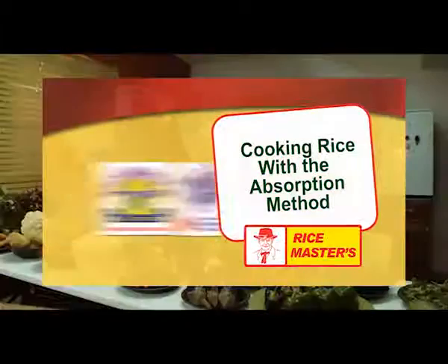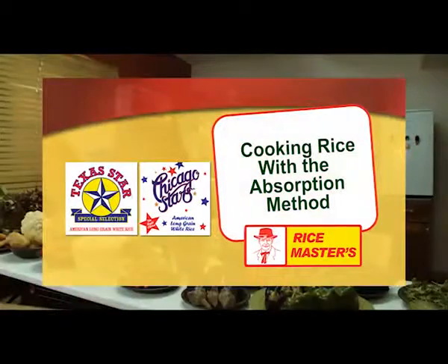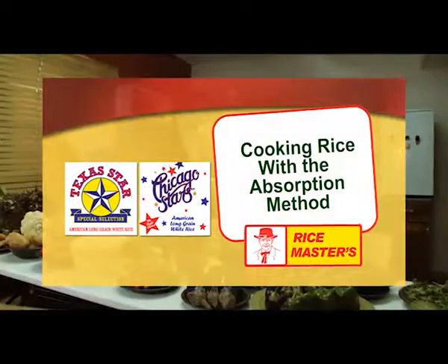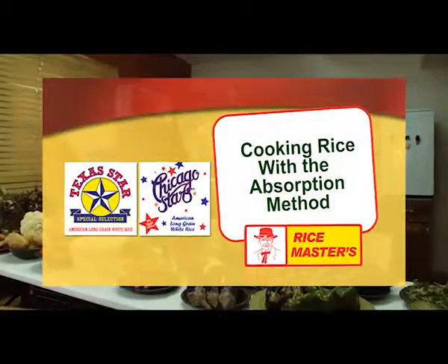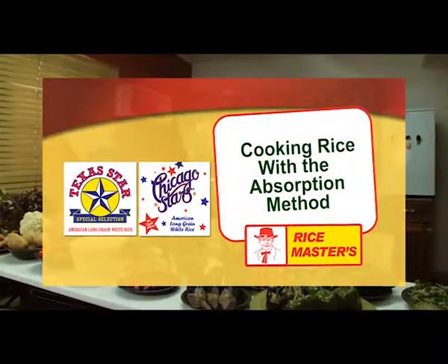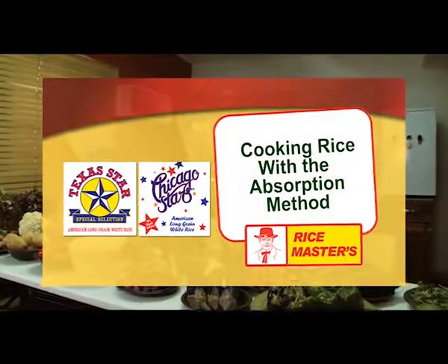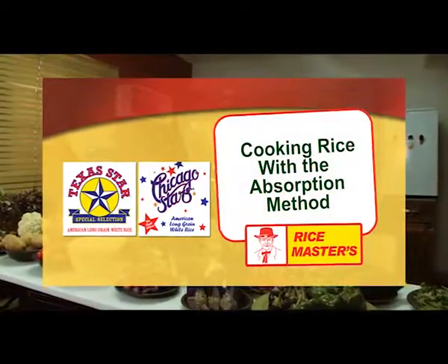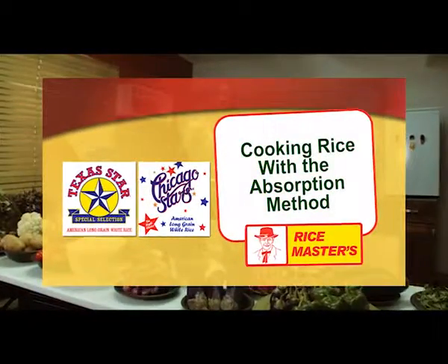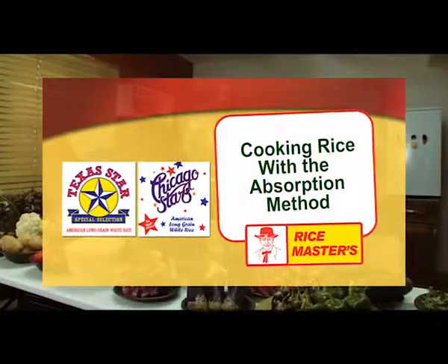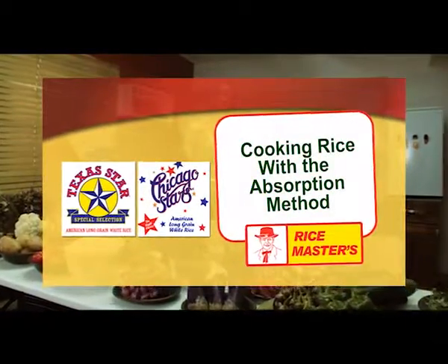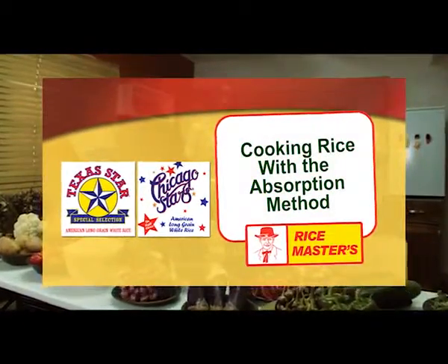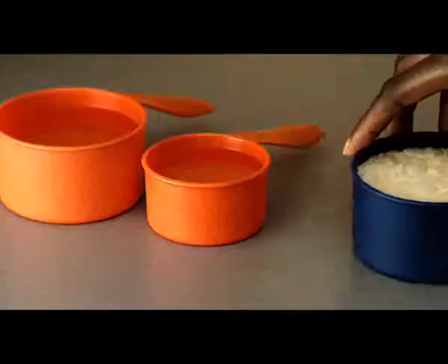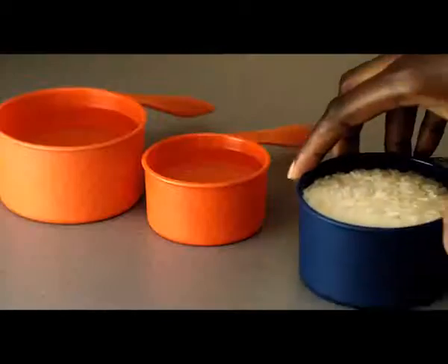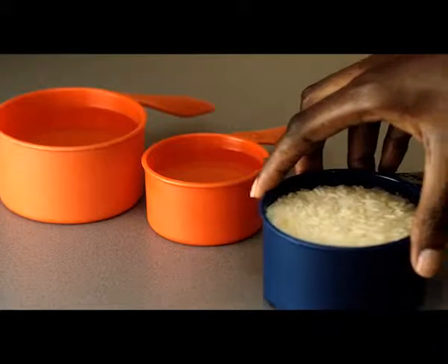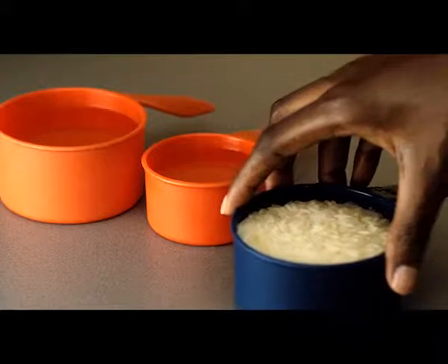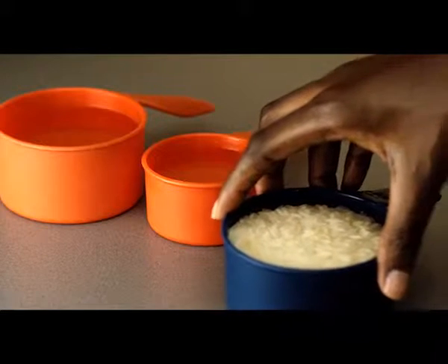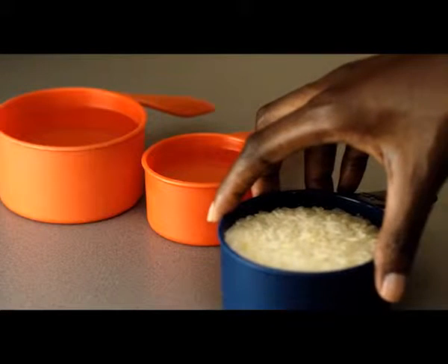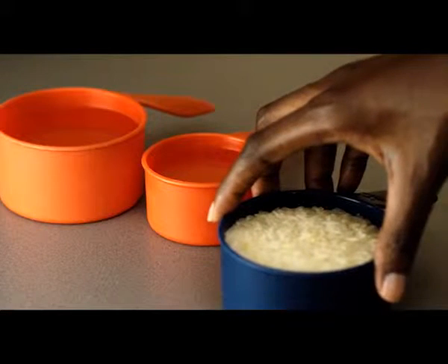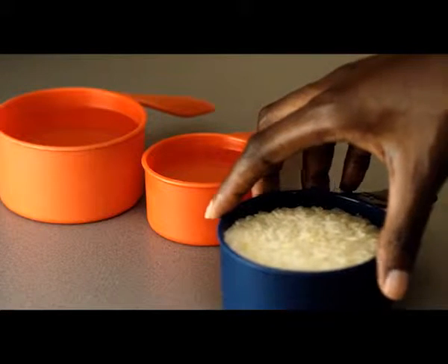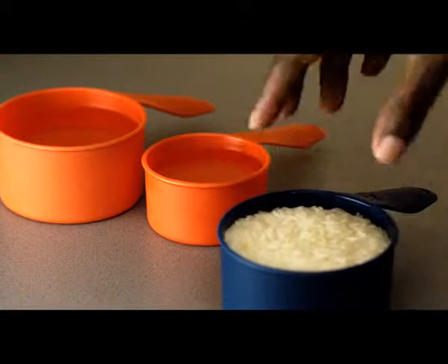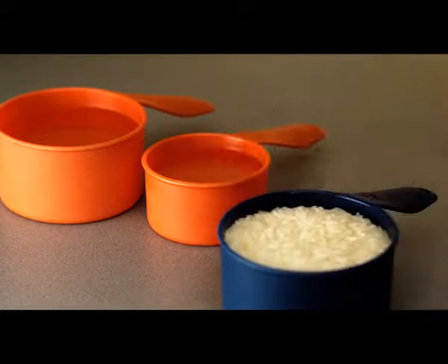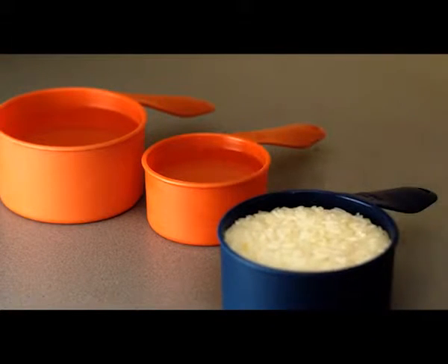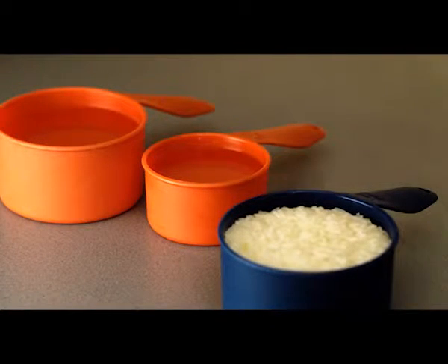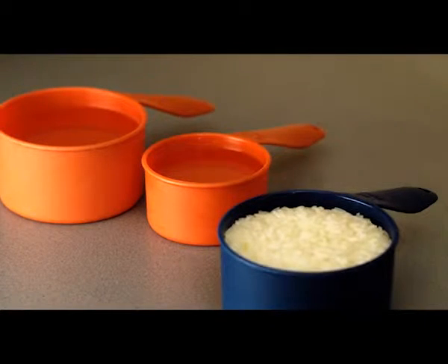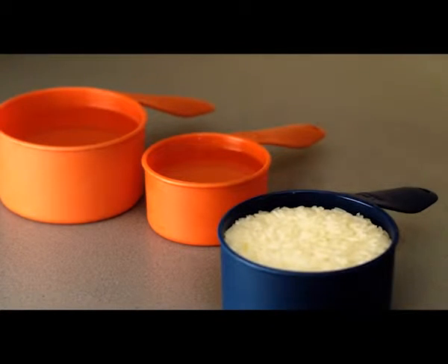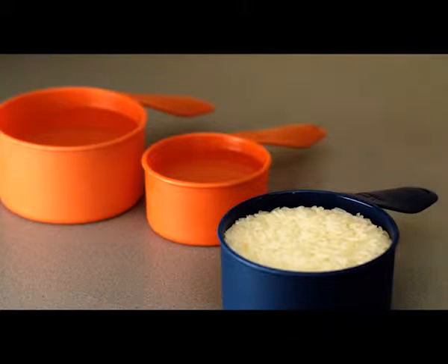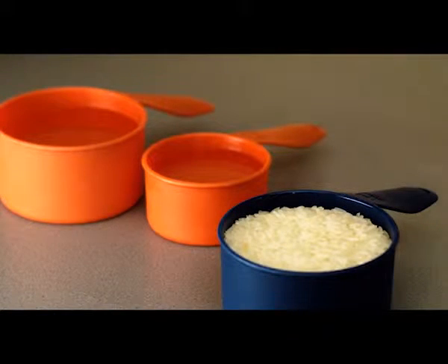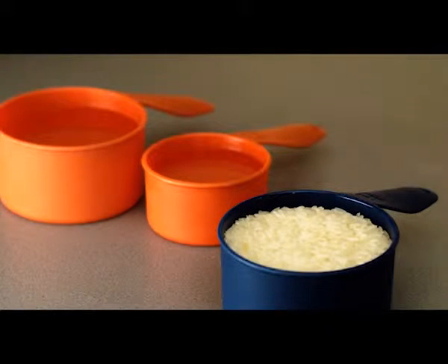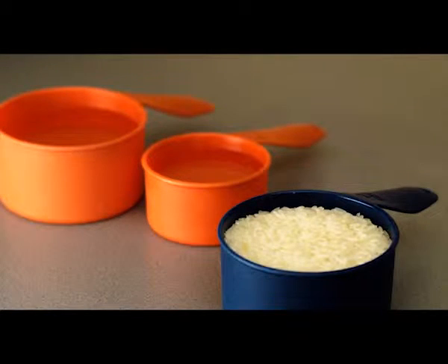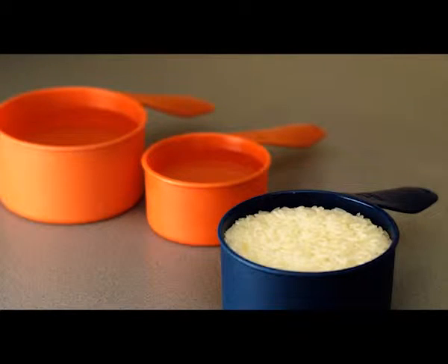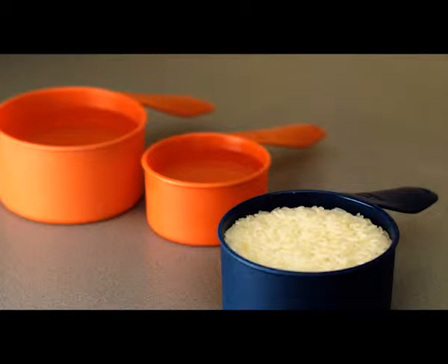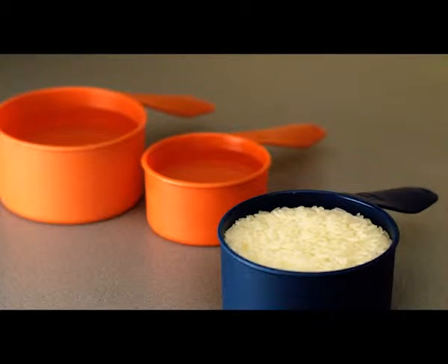How to cook rice with the absorption method: use 1½ to 1¾ cups of water per cup of long grain white rice.